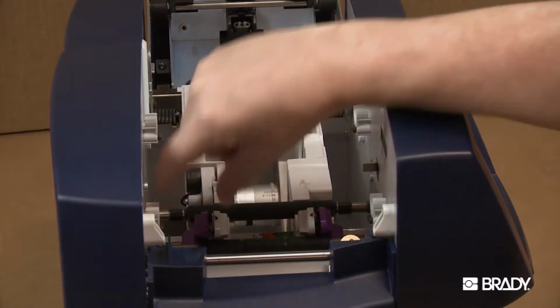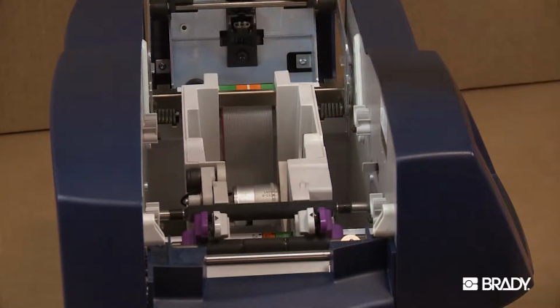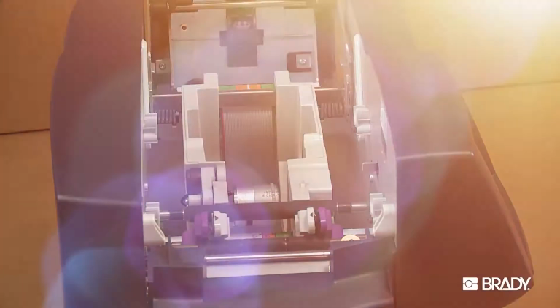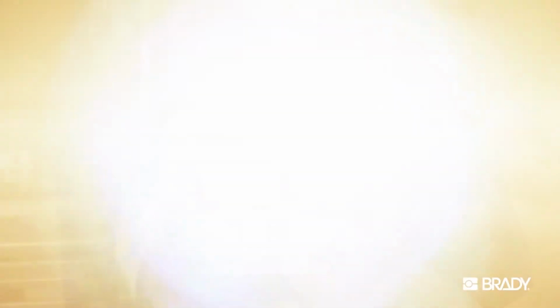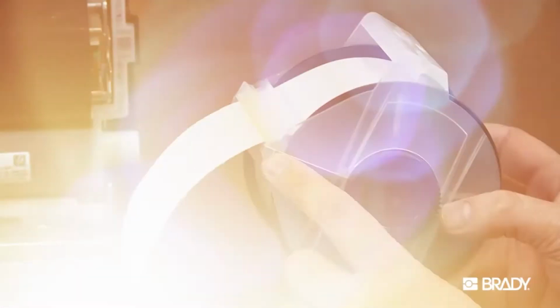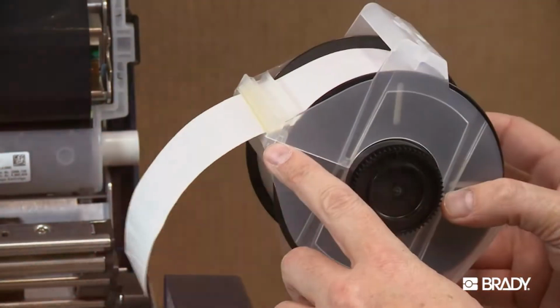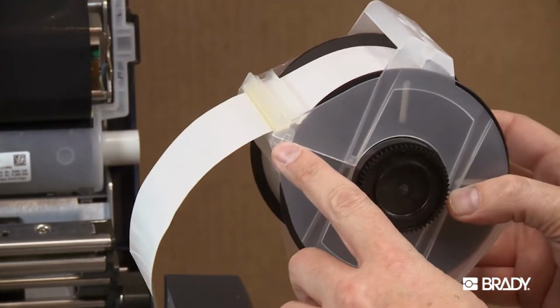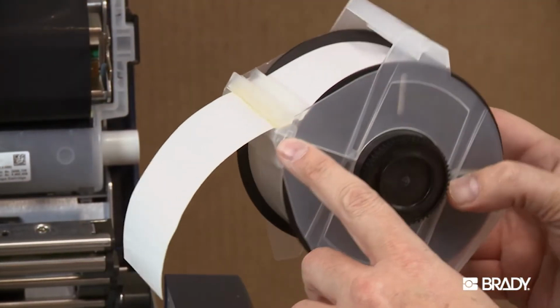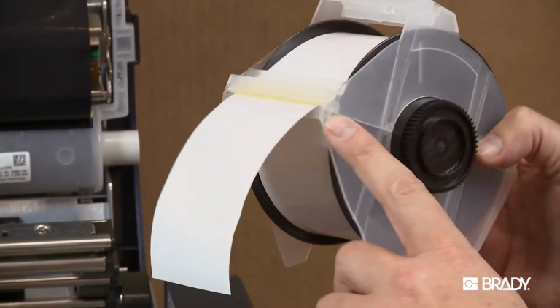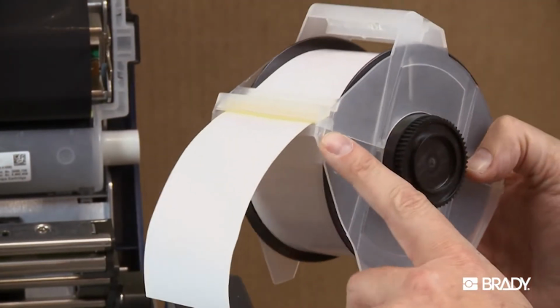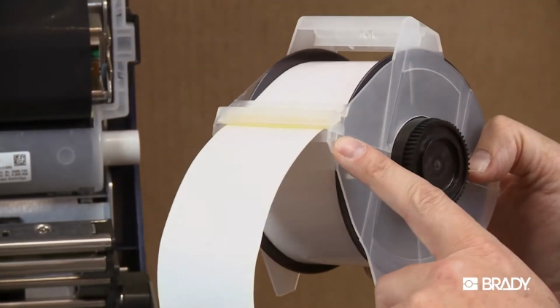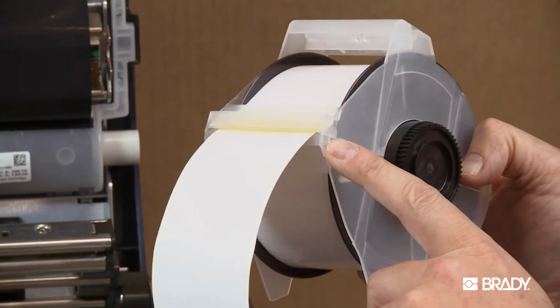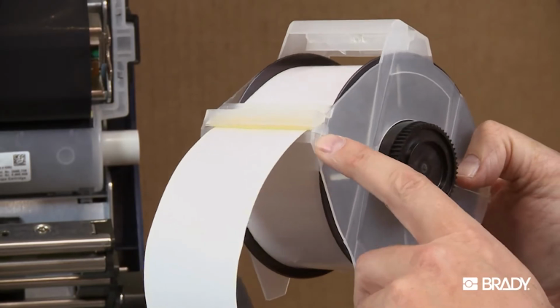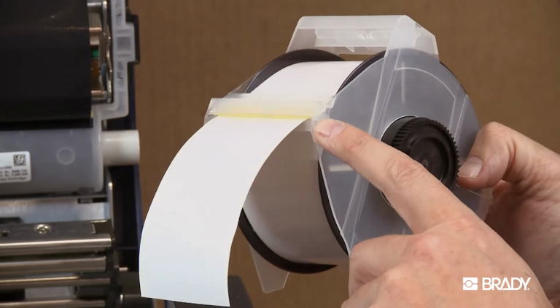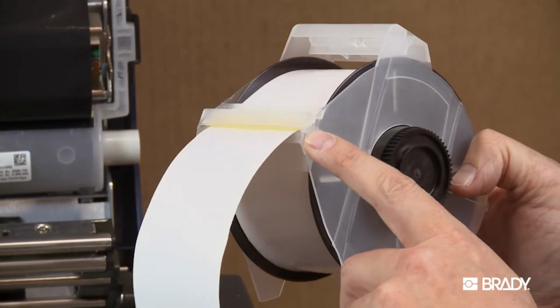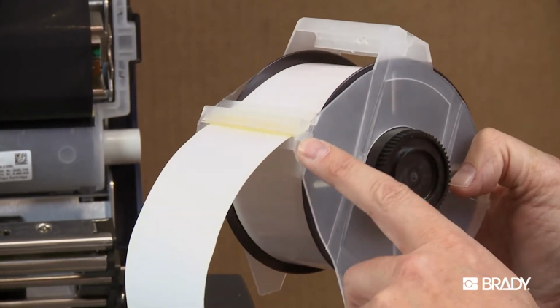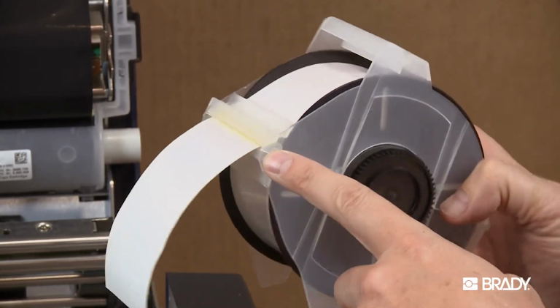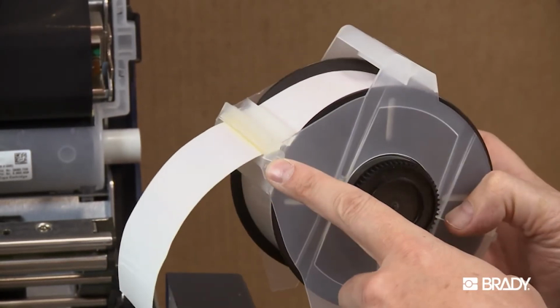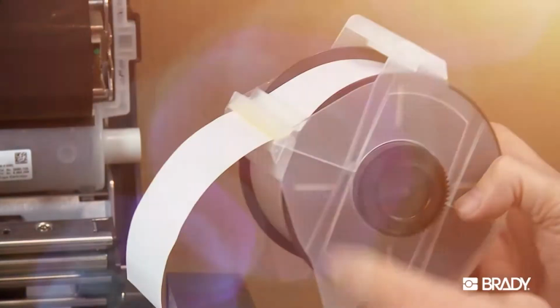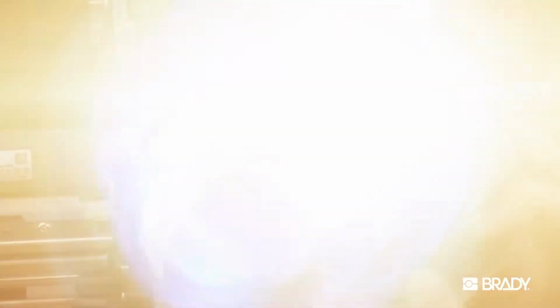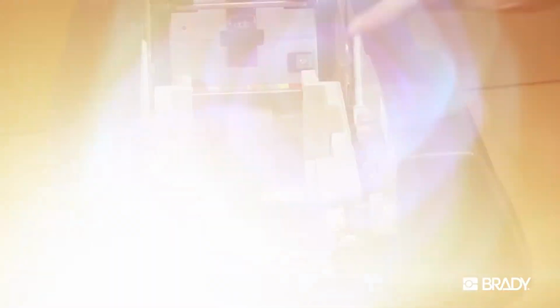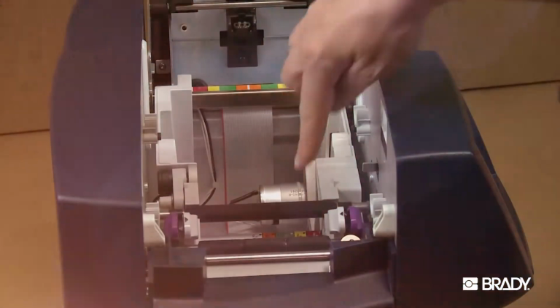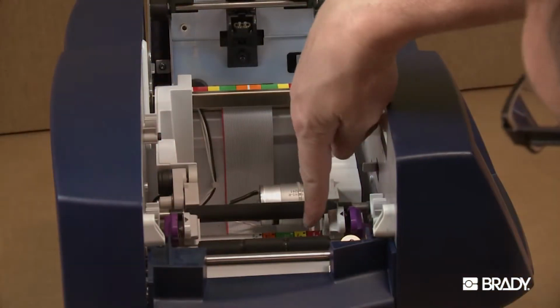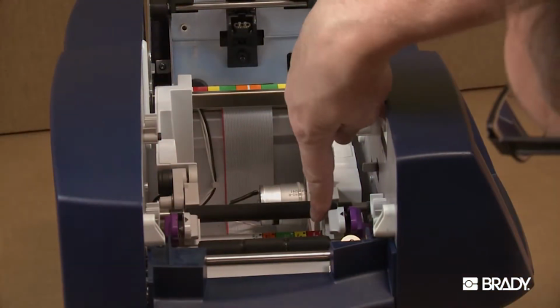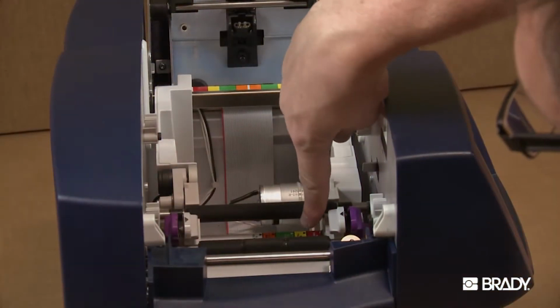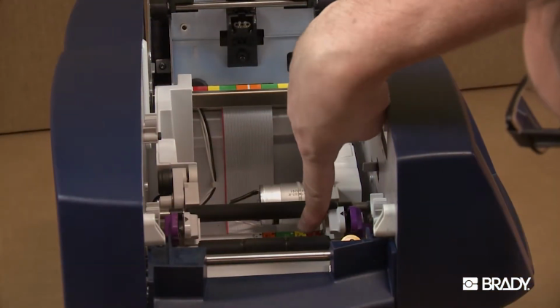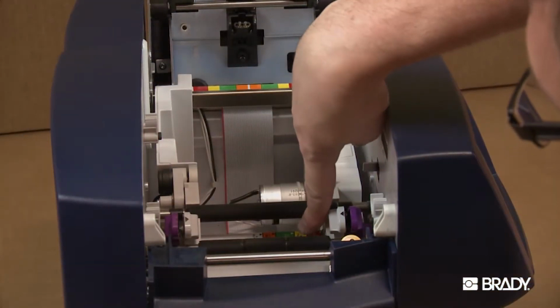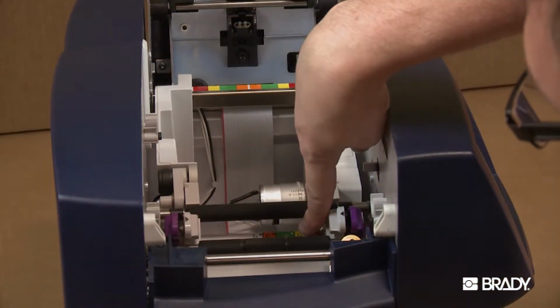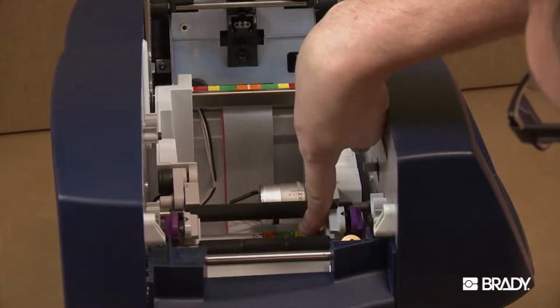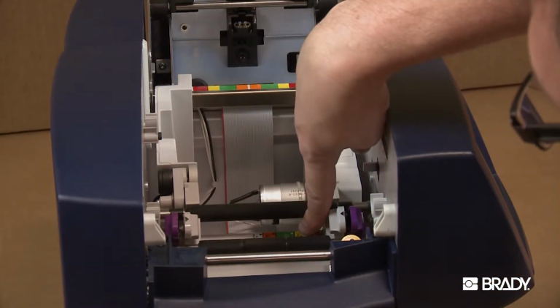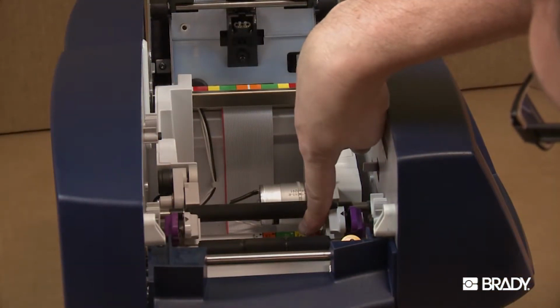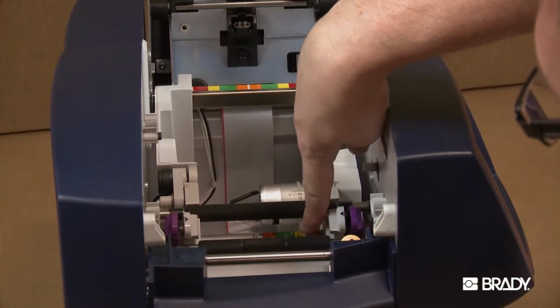For example, this tape is 2 and 1 quarter inches, so that corresponds to the yellow bar on the measuring guide.